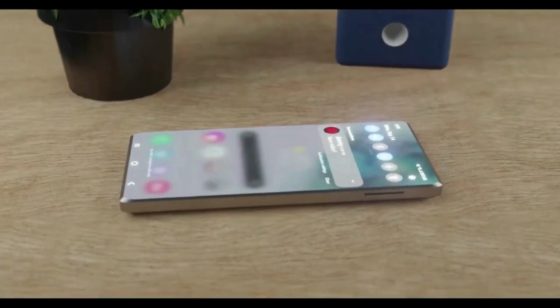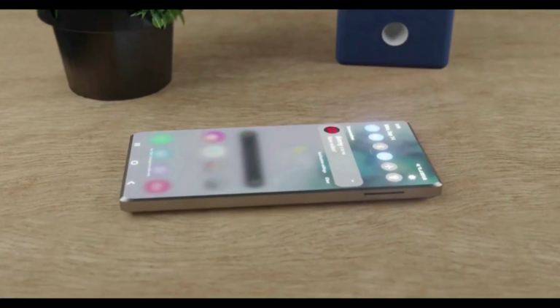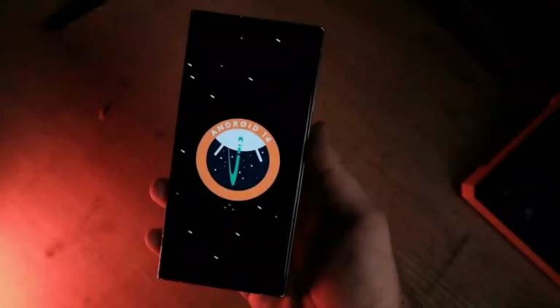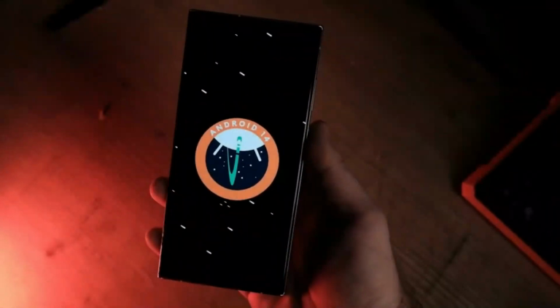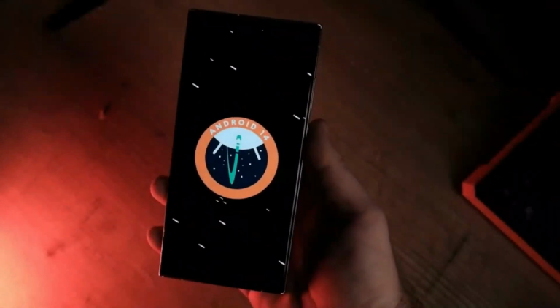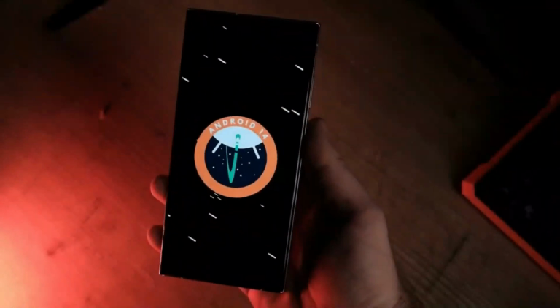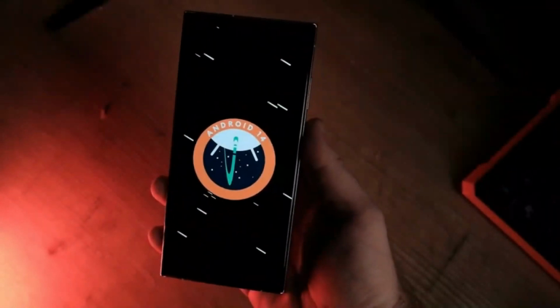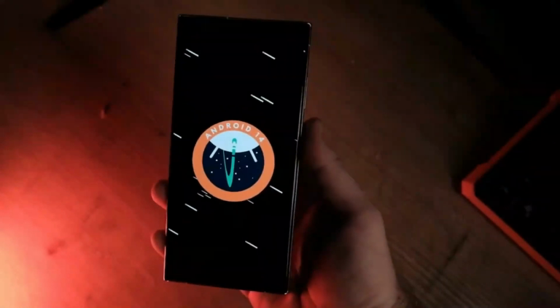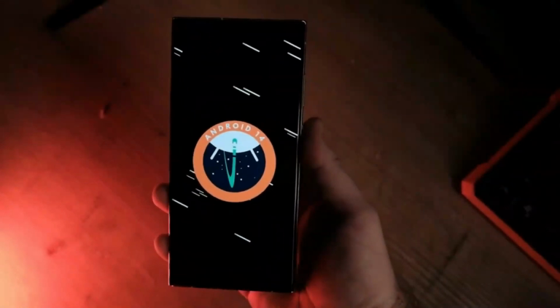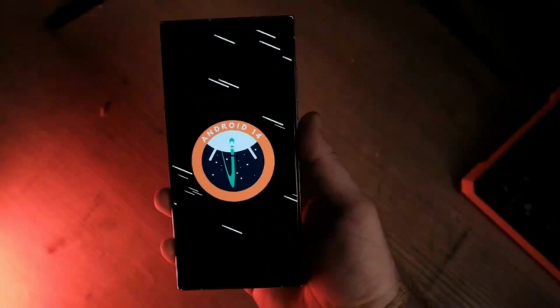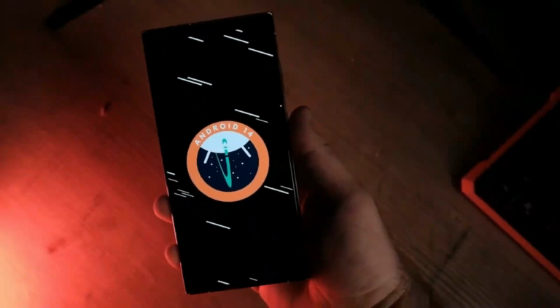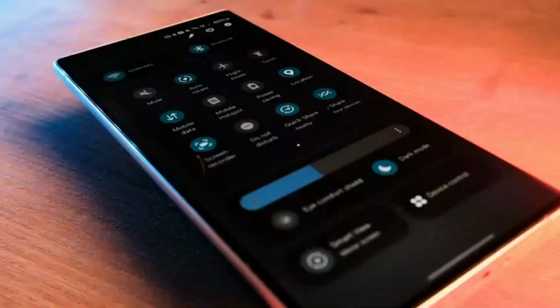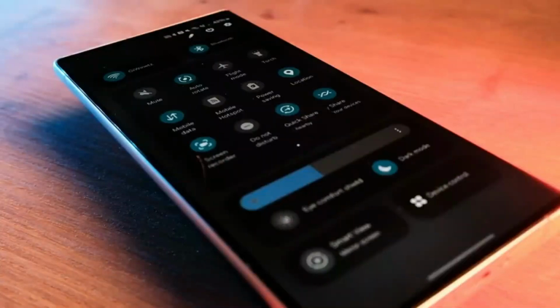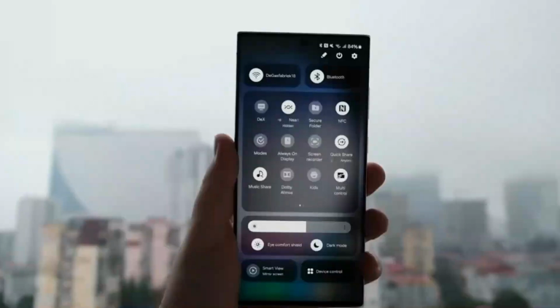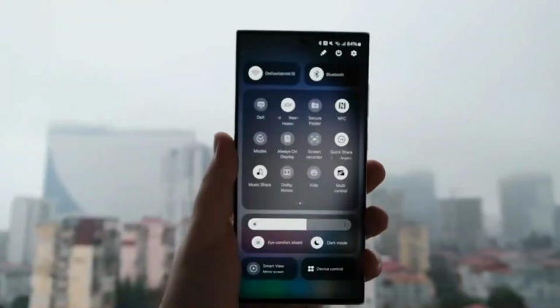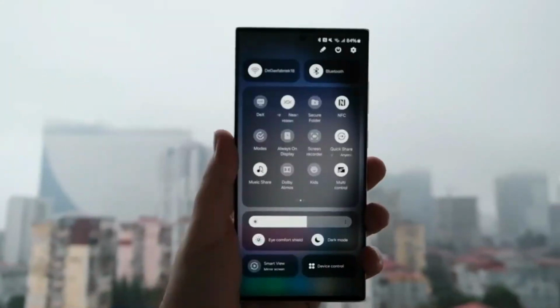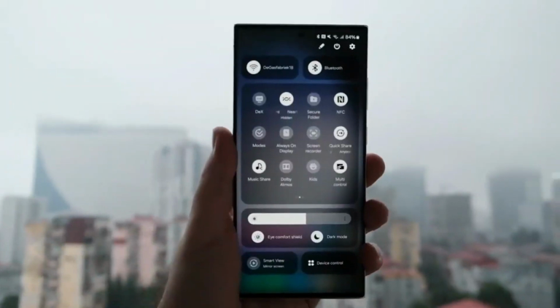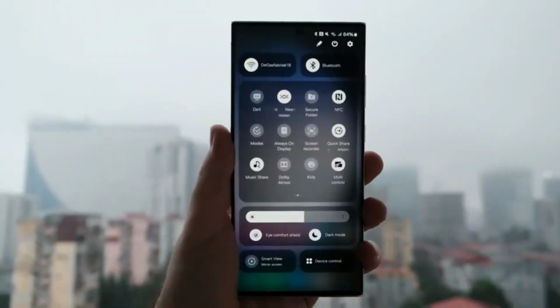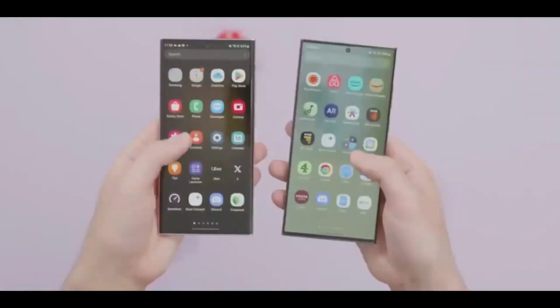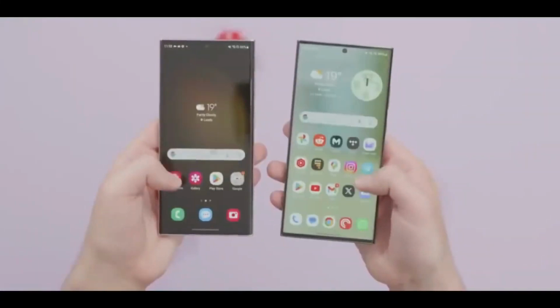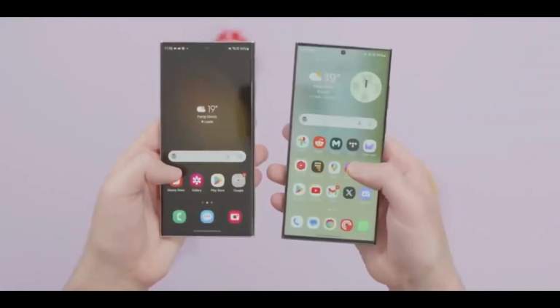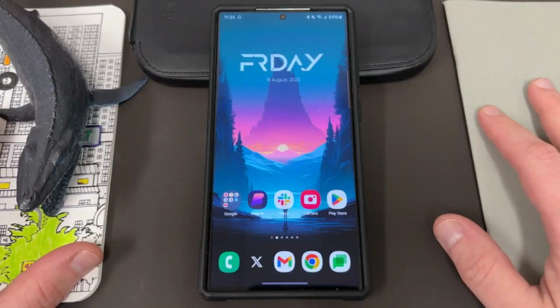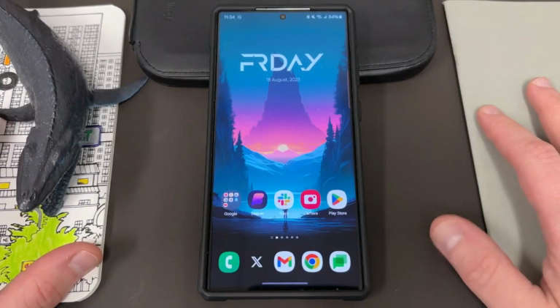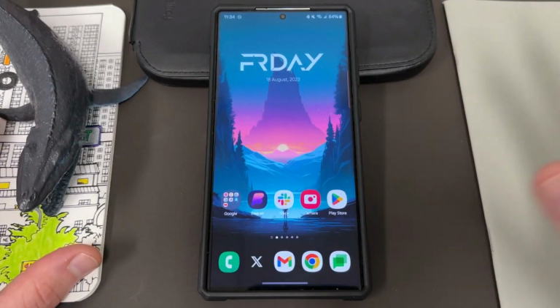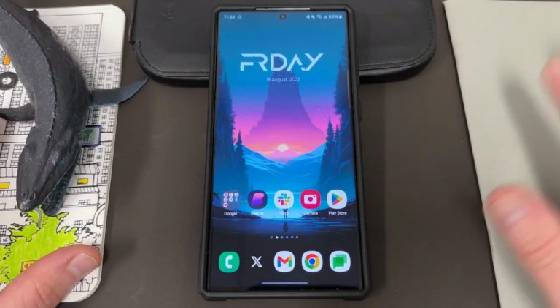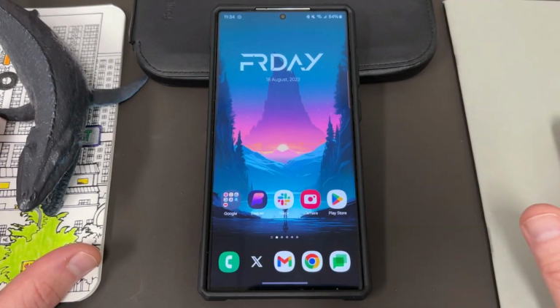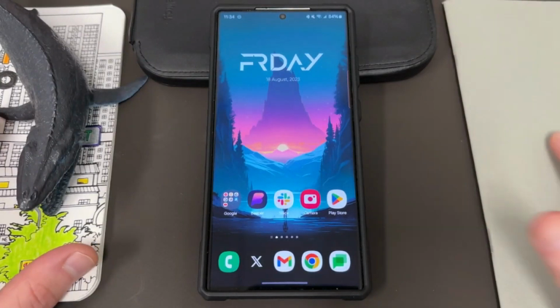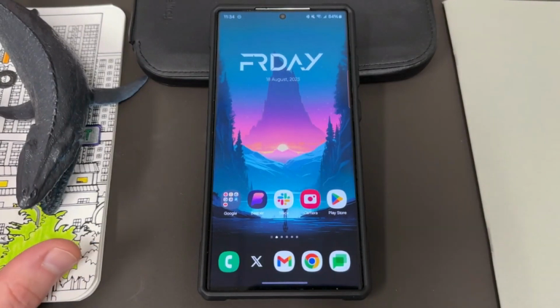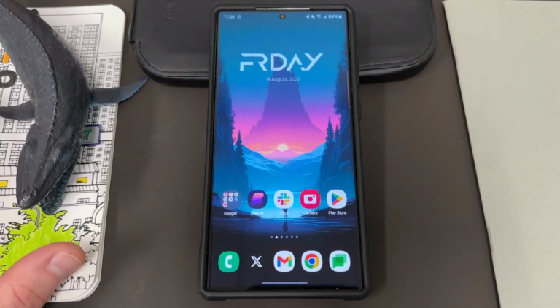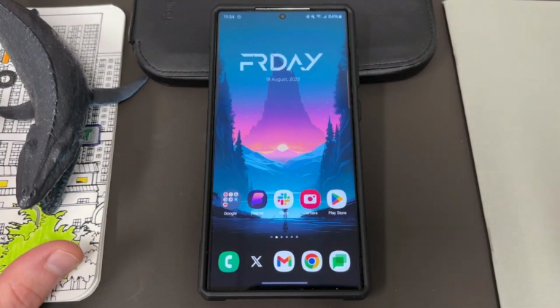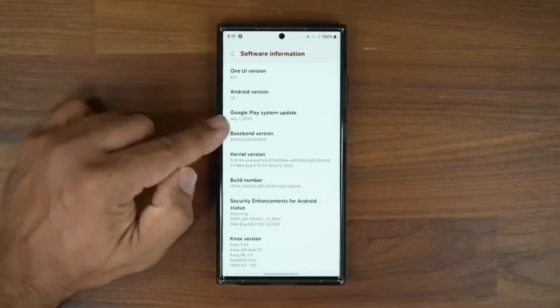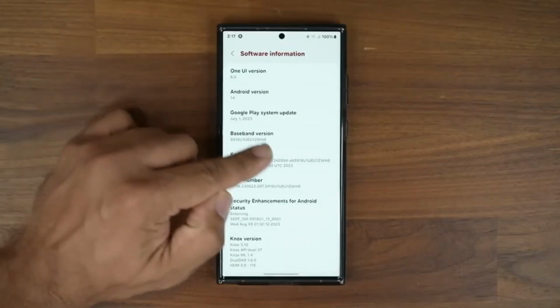Pop-up windows no longer fully minimize when accessing the recent screen, enhancing the user experience.